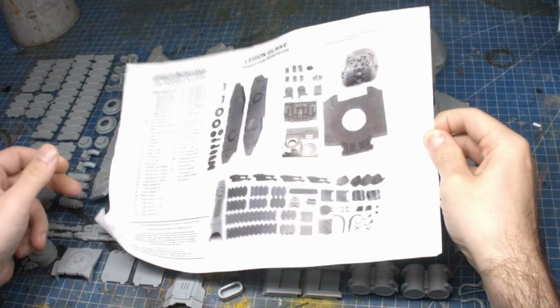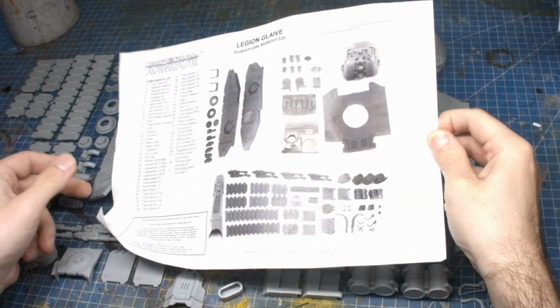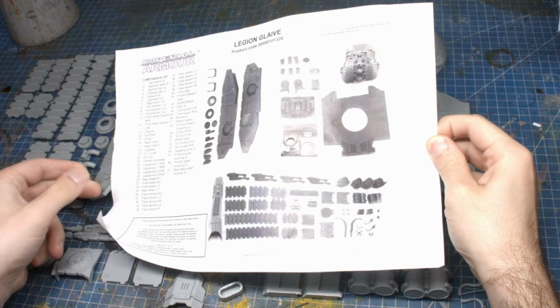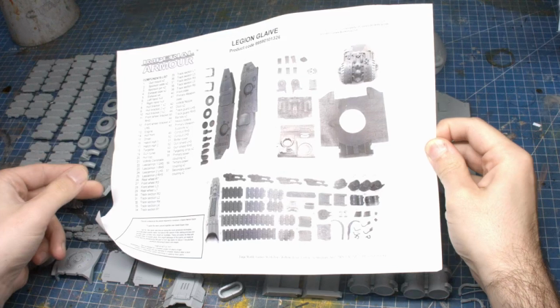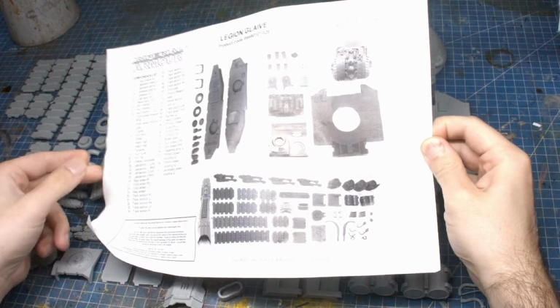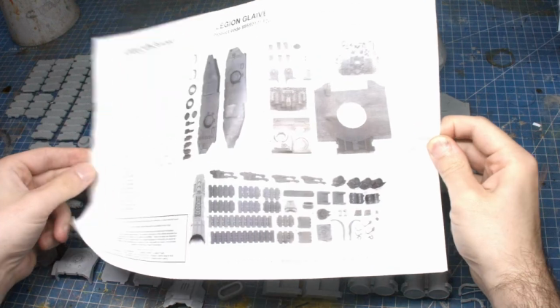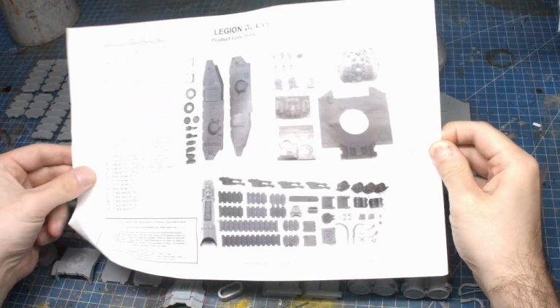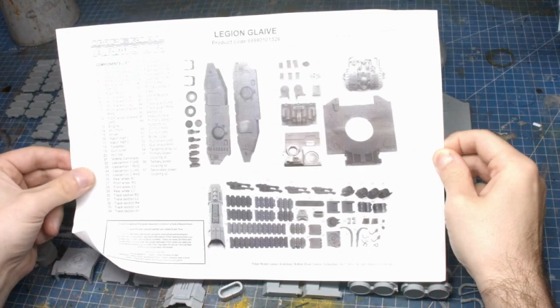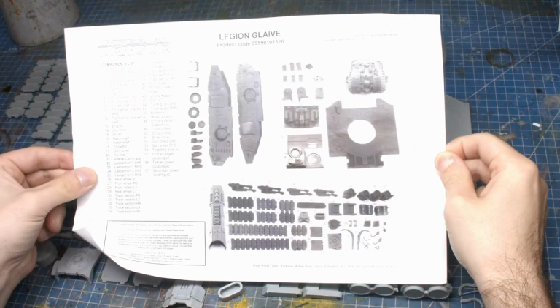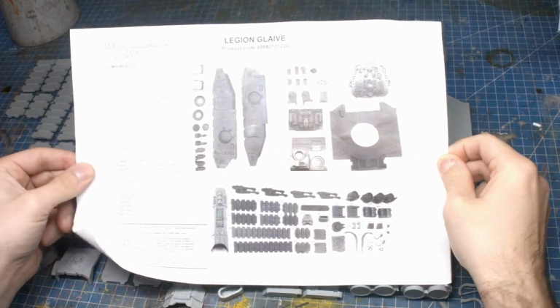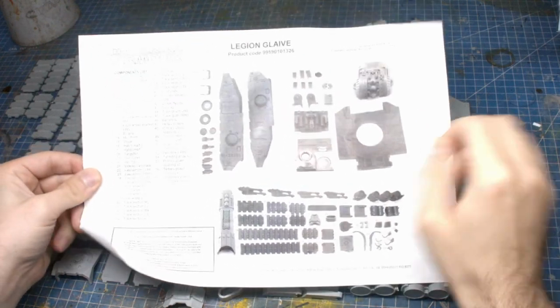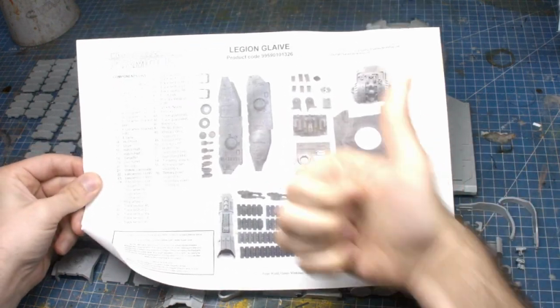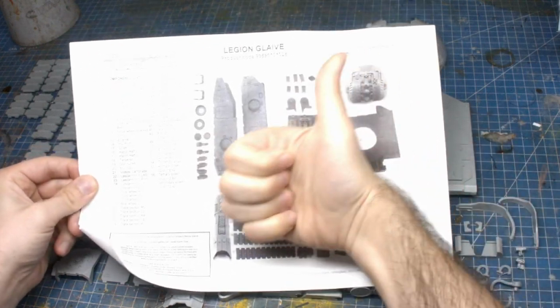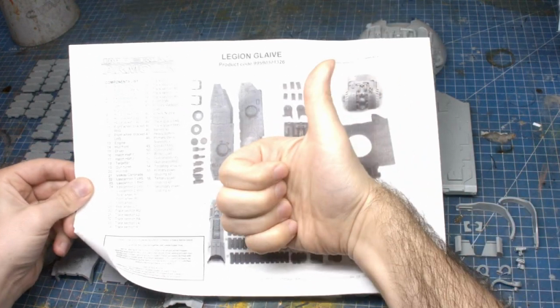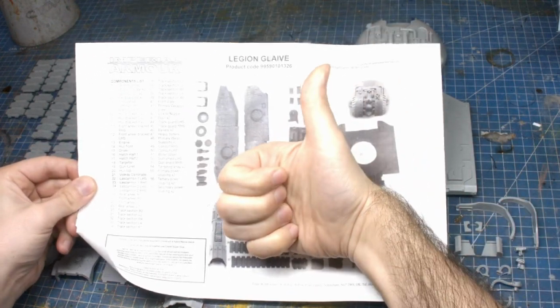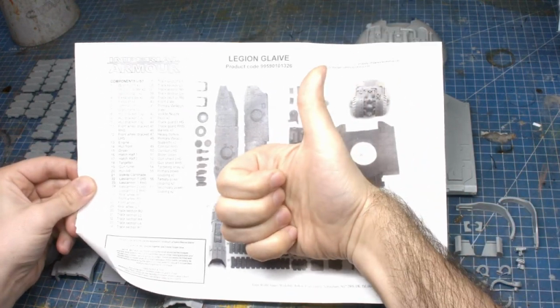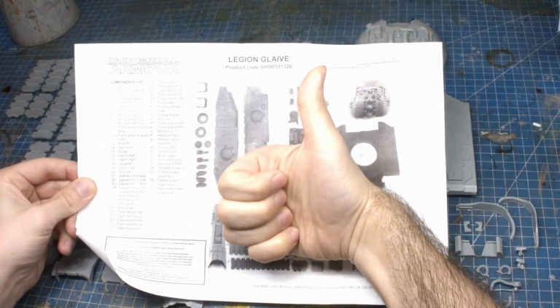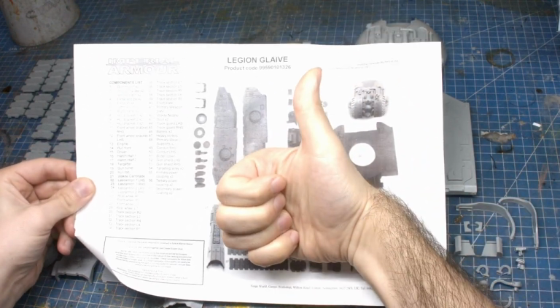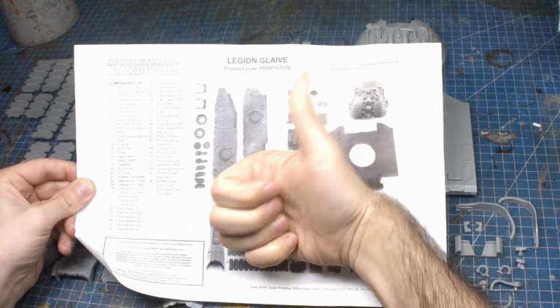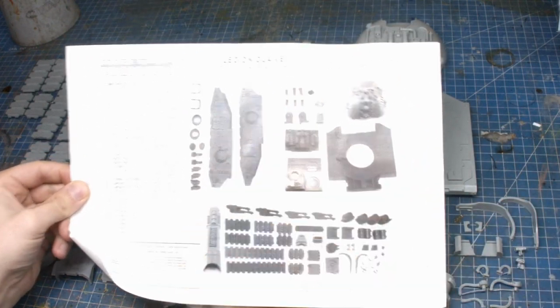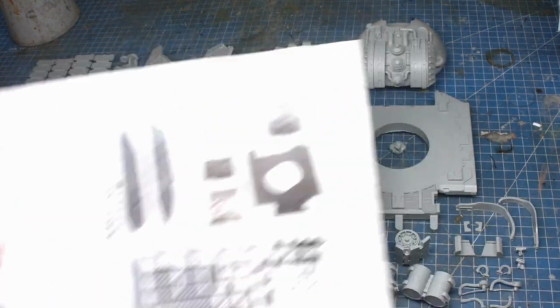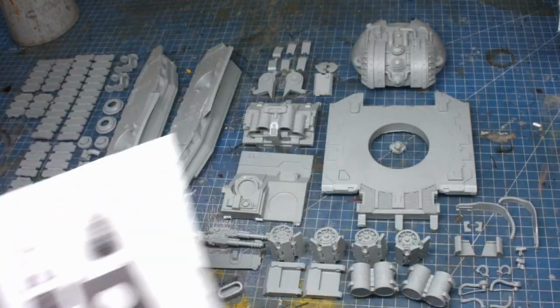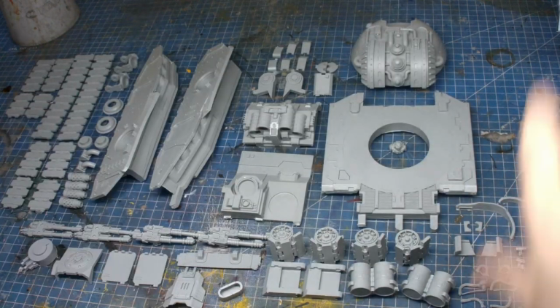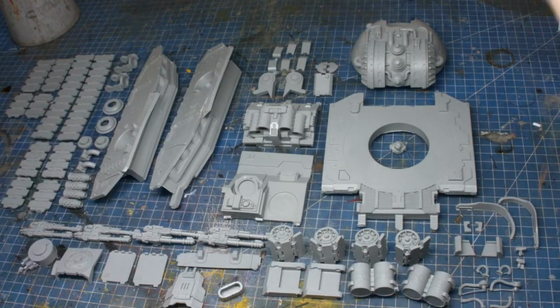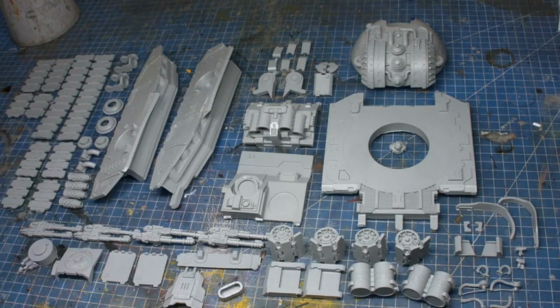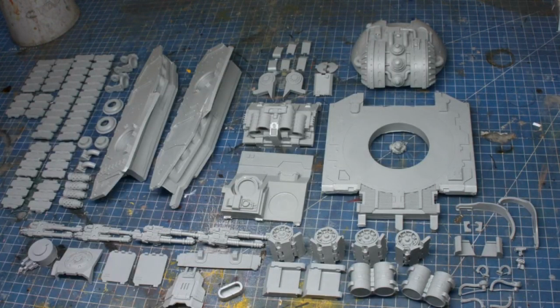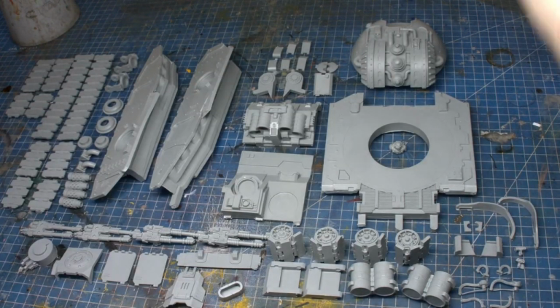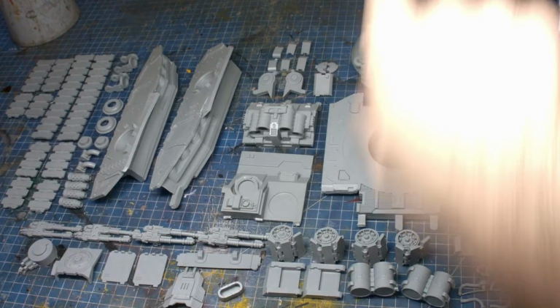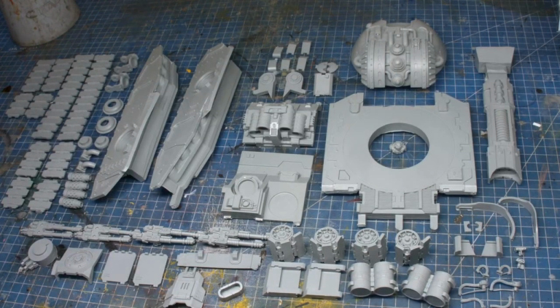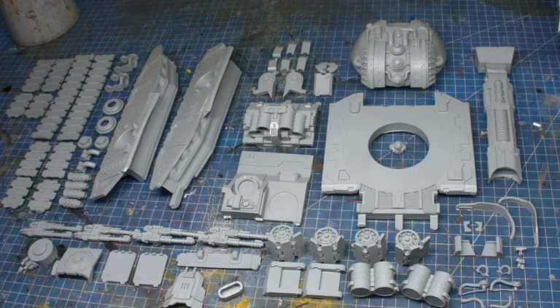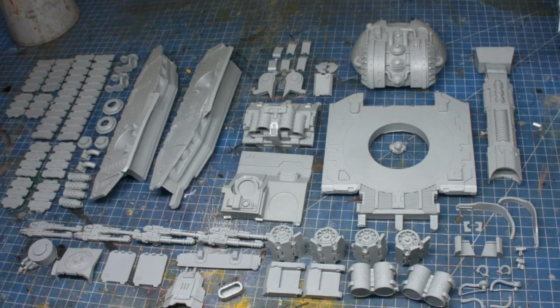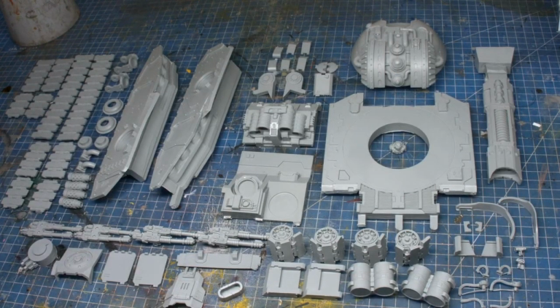Everything seems to be there. What about that bit? No, that bit isn't there. Okay, let's fix that.